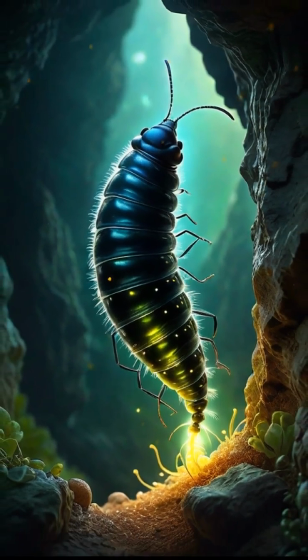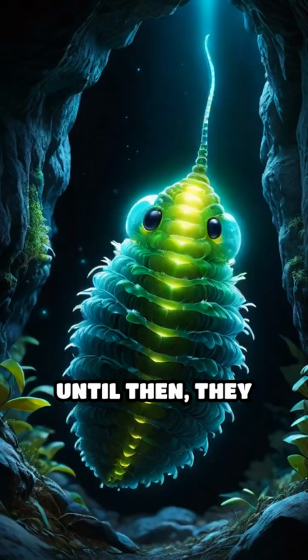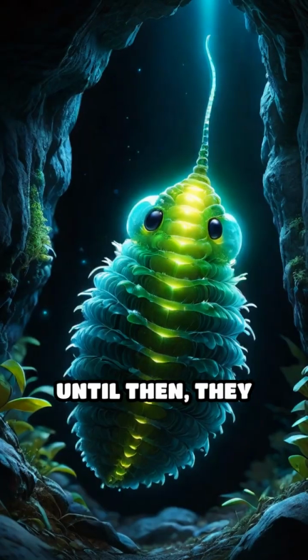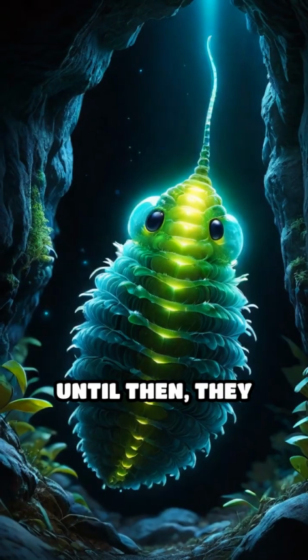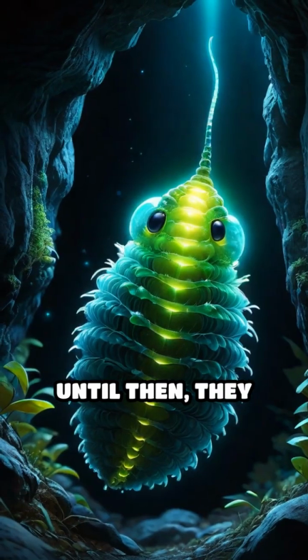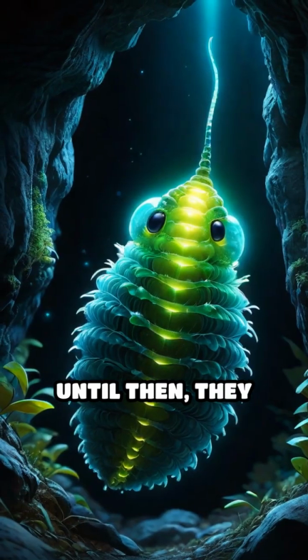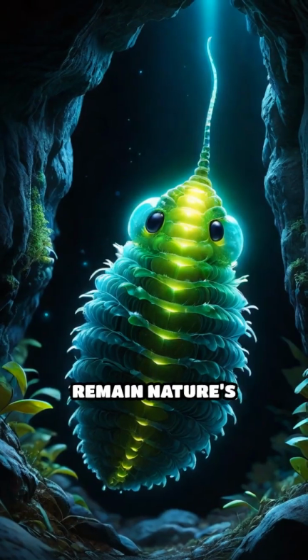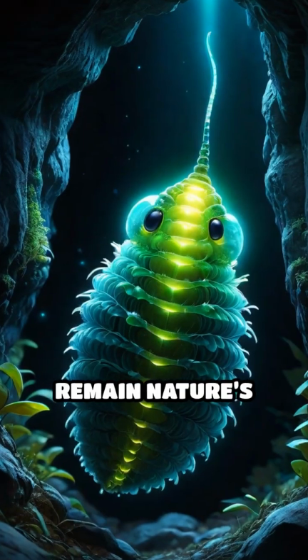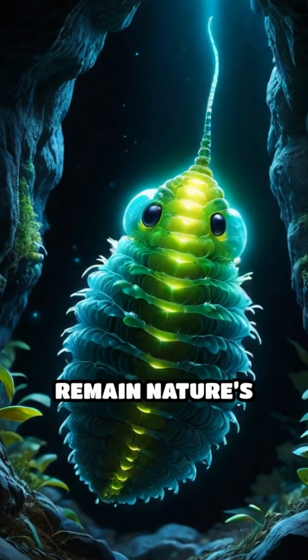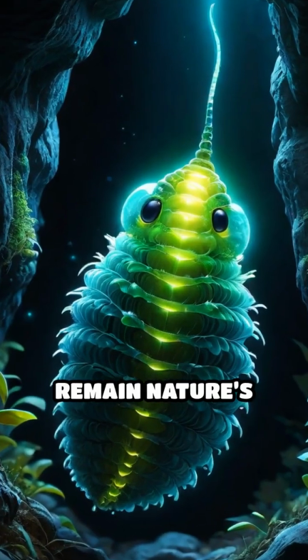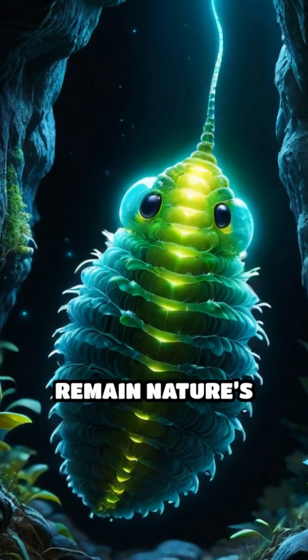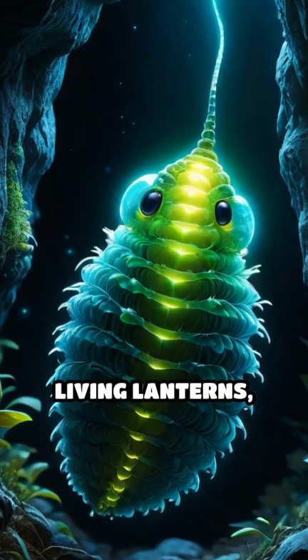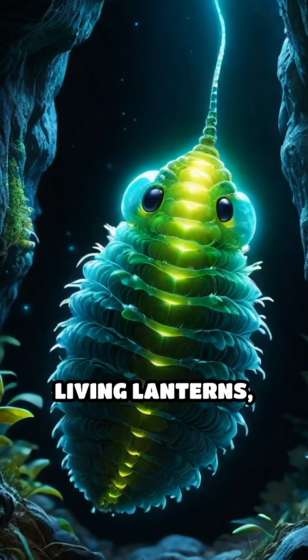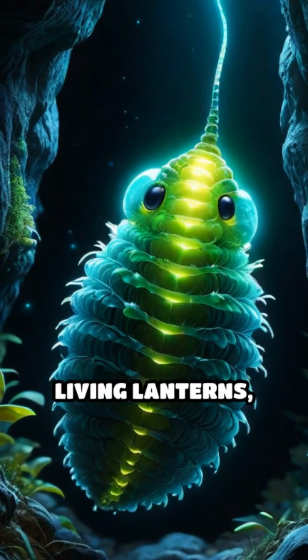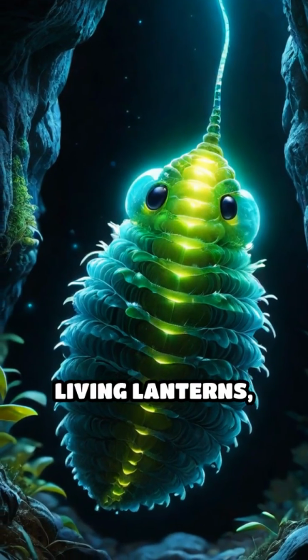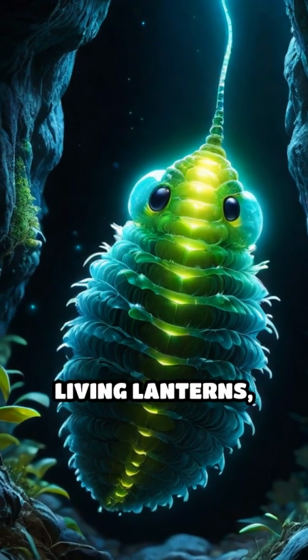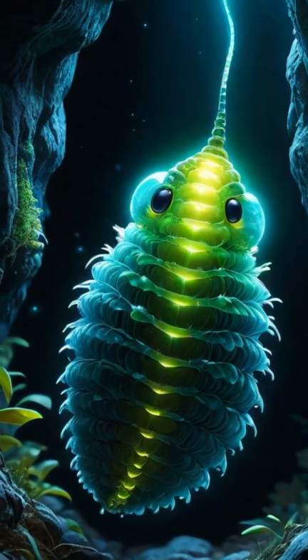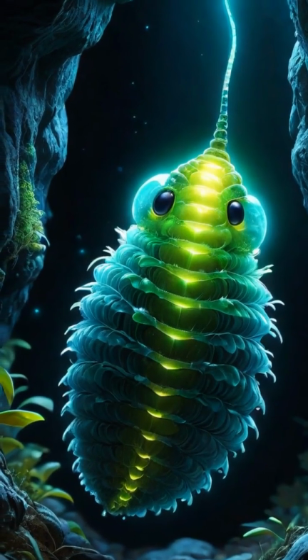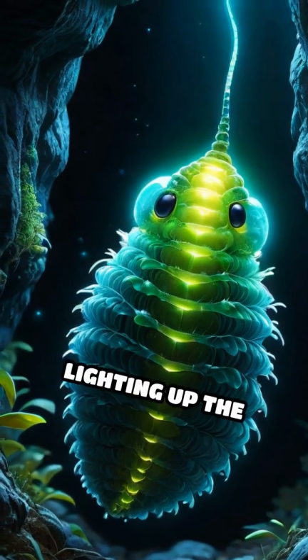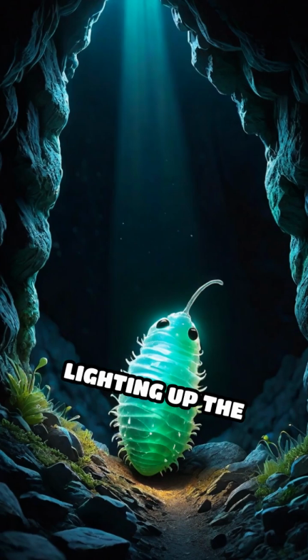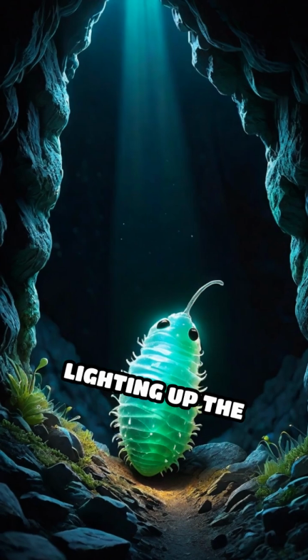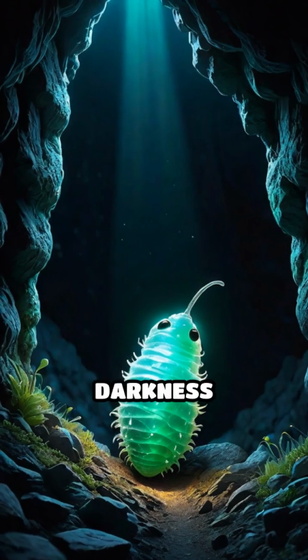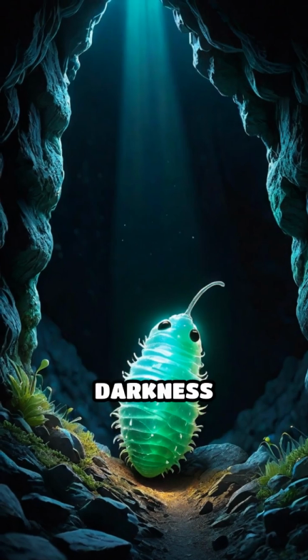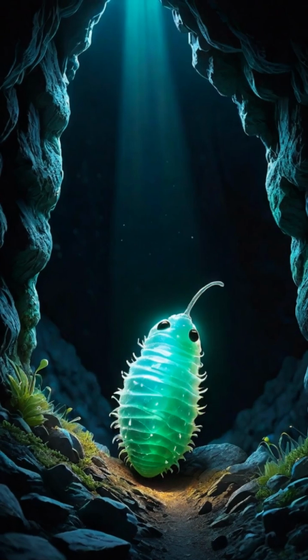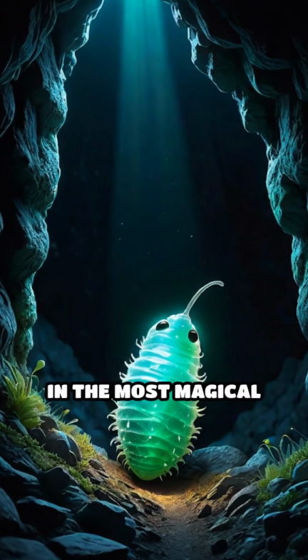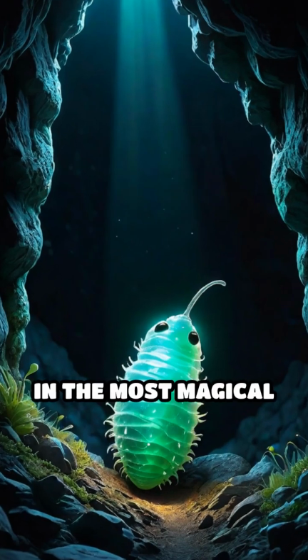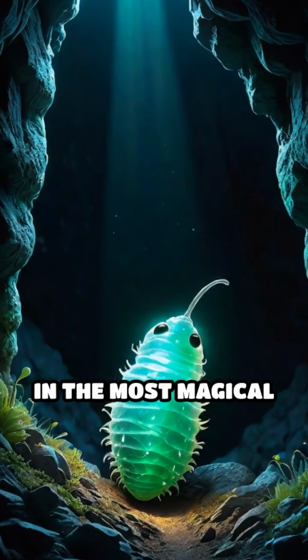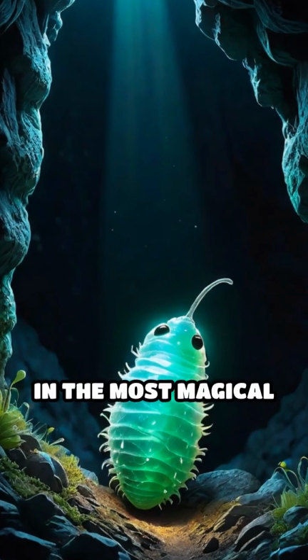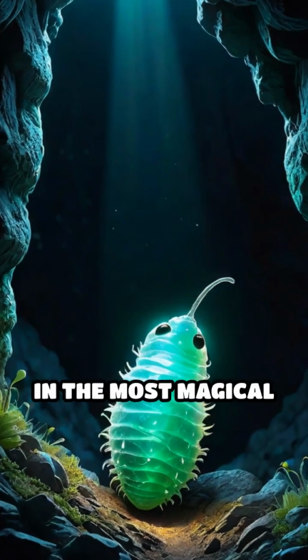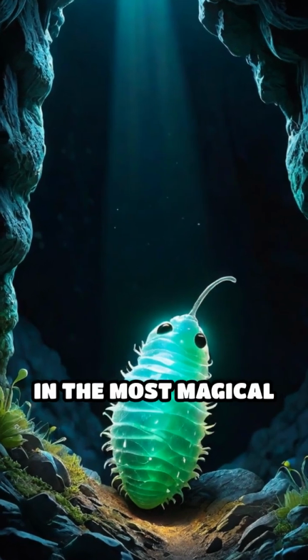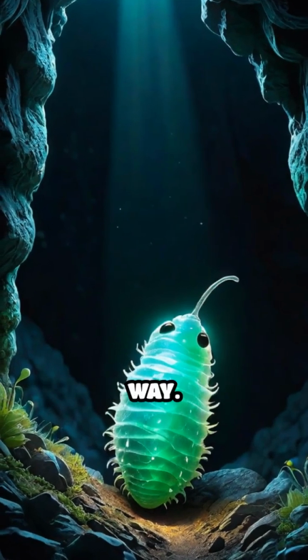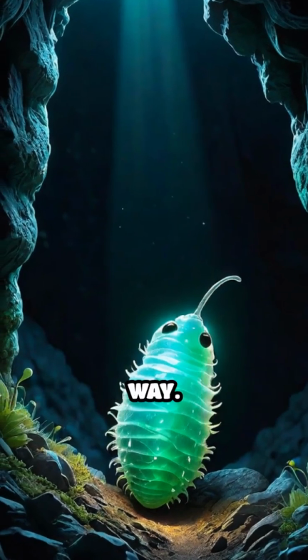Until then, they remain nature's living lanterns, lighting up the darkness in the most magical way.